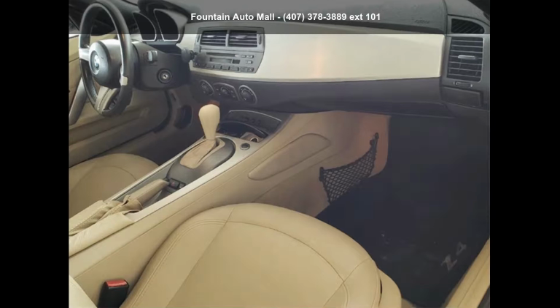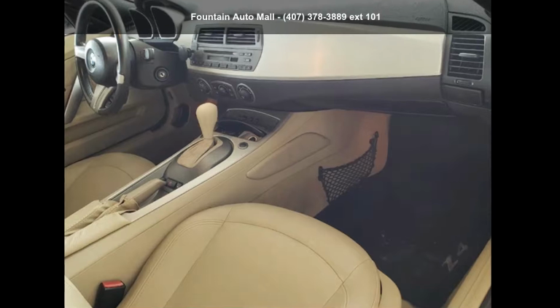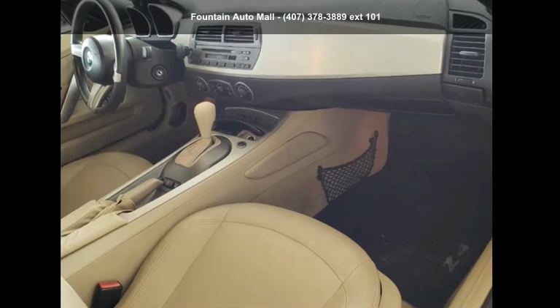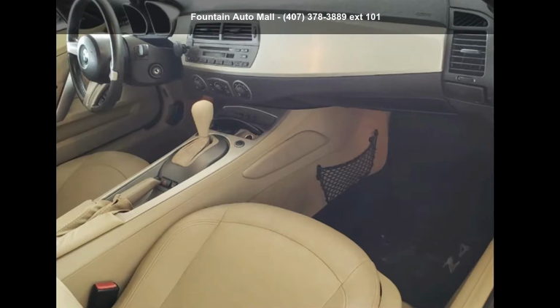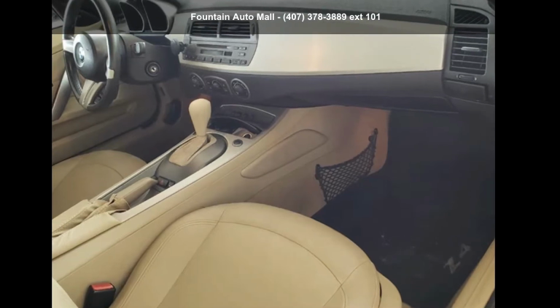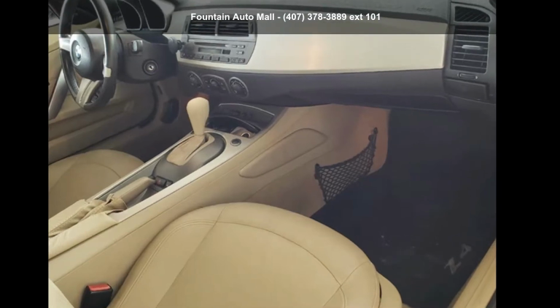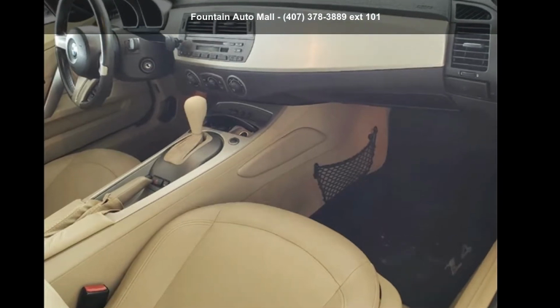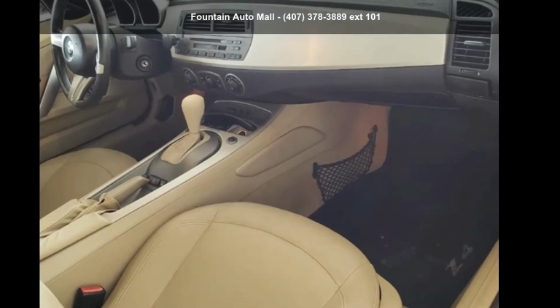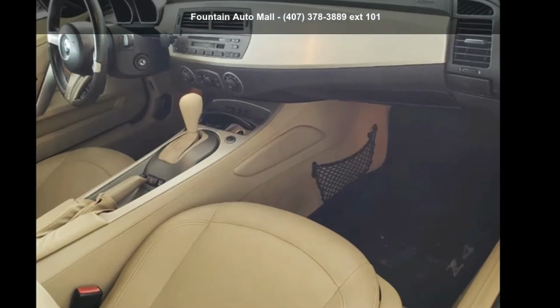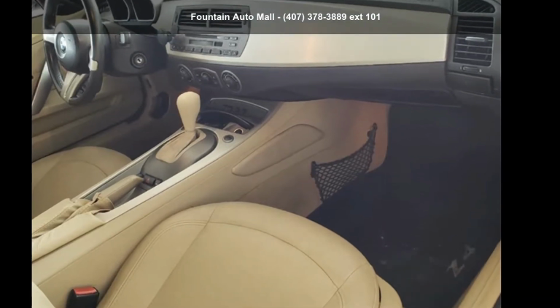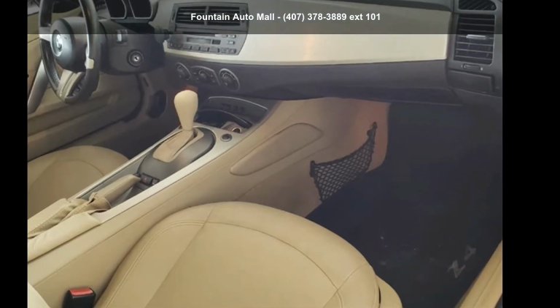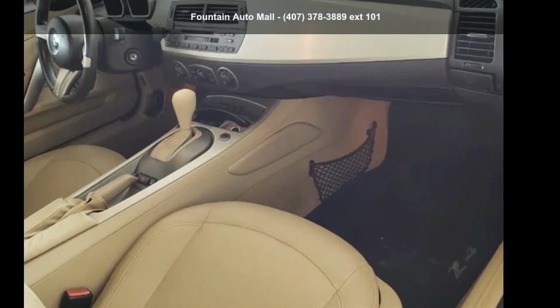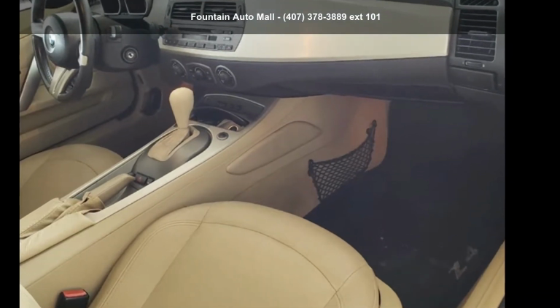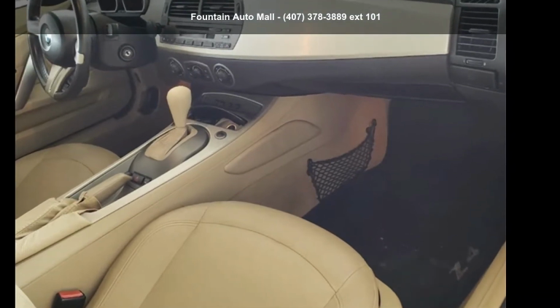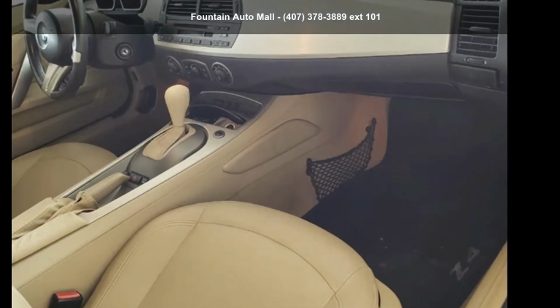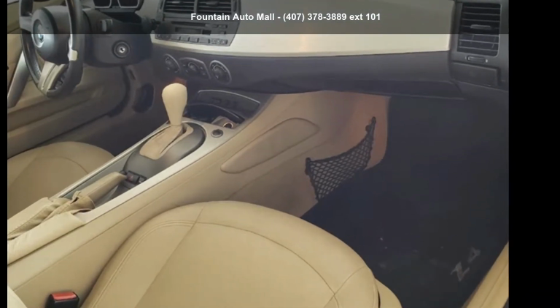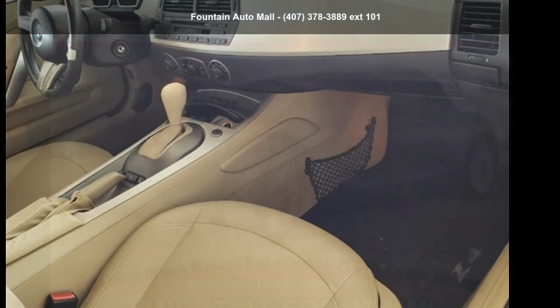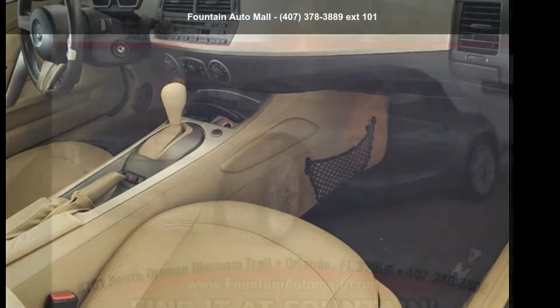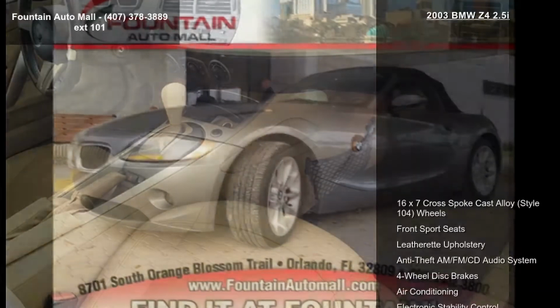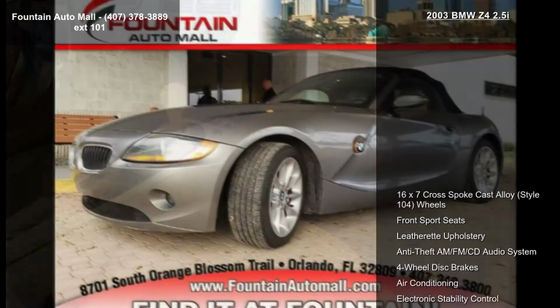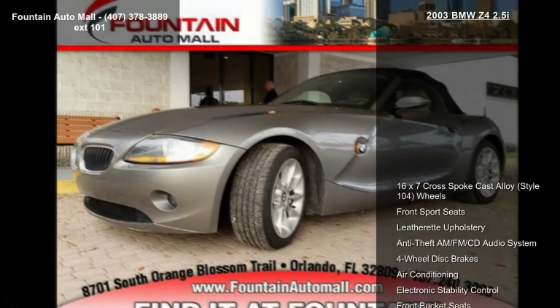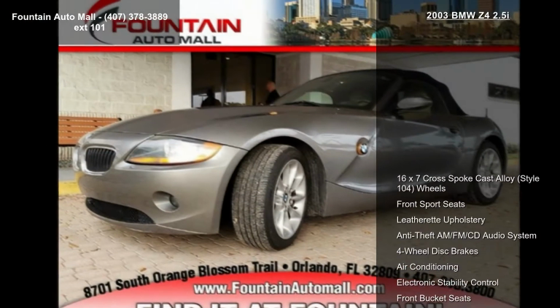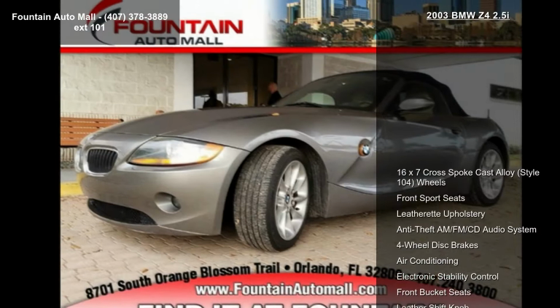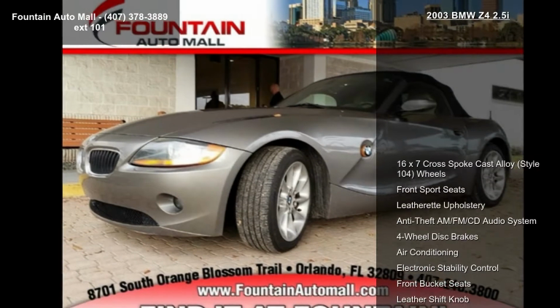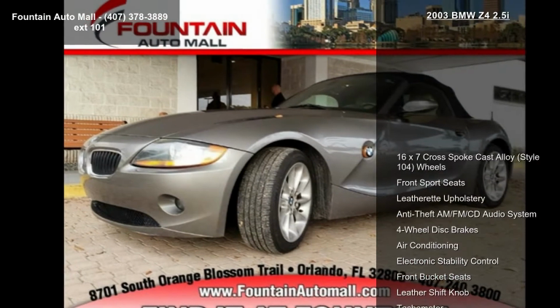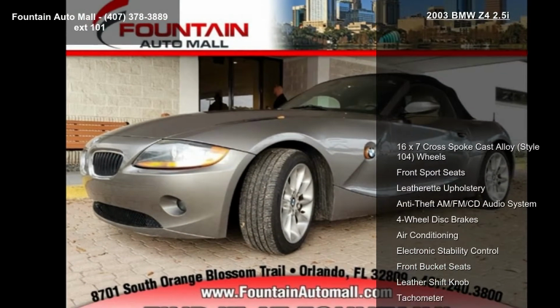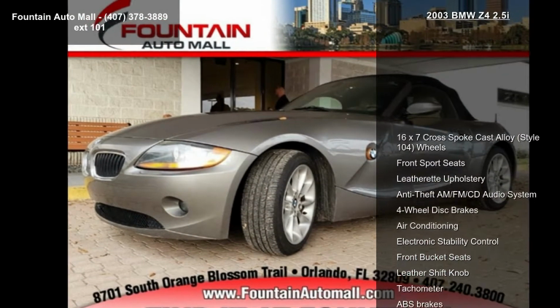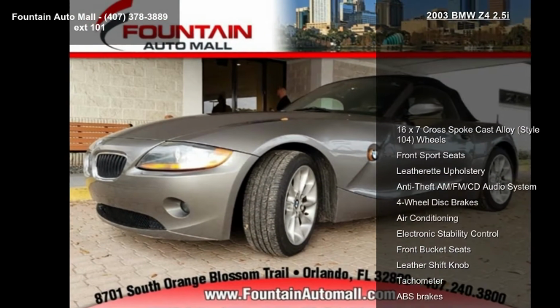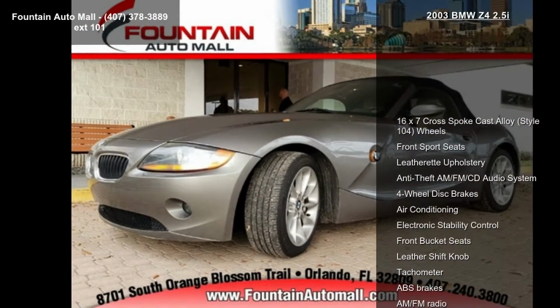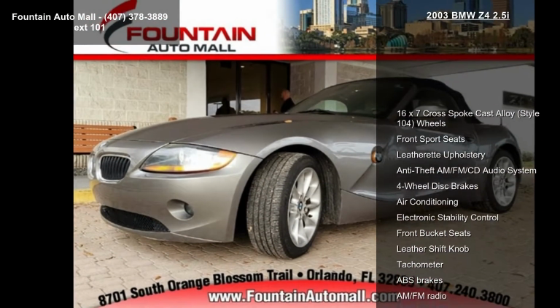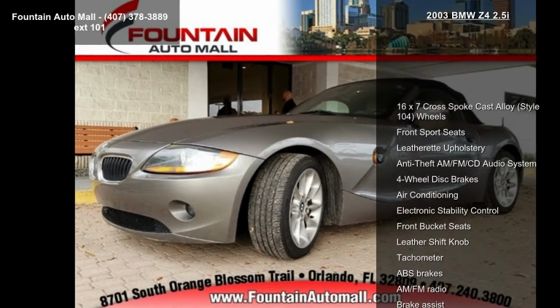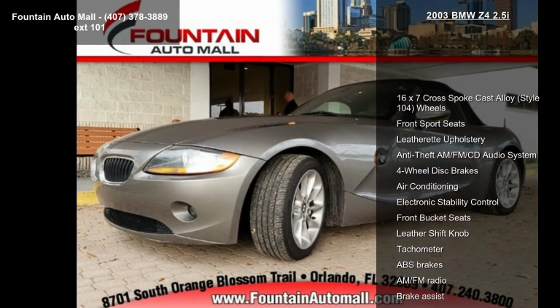Check out this BMW 2003 Z4 2.5i. If you are looking for a first-class ride, you have found it.